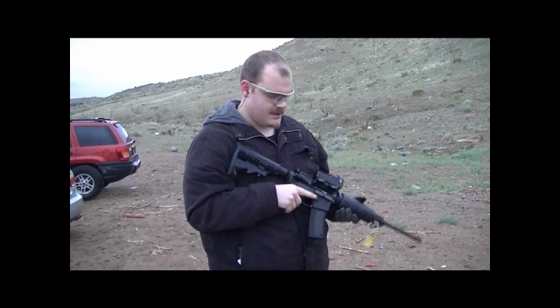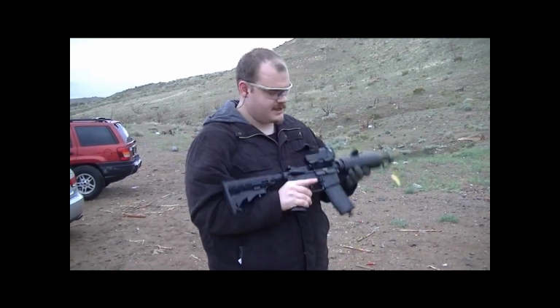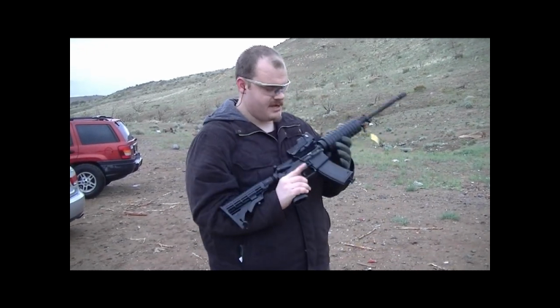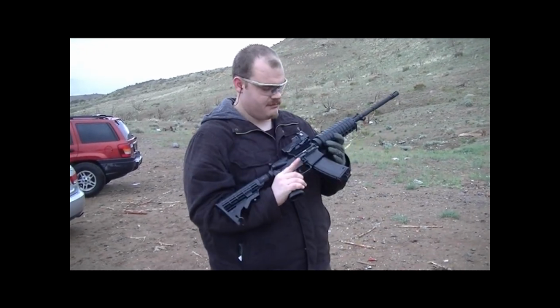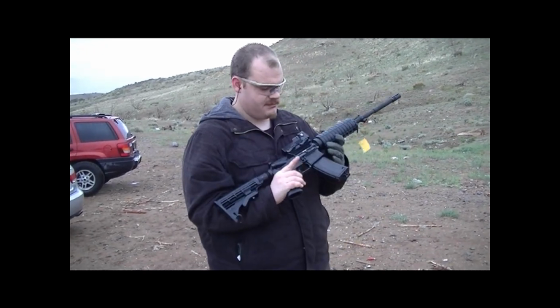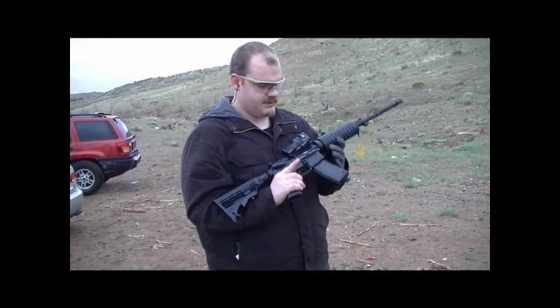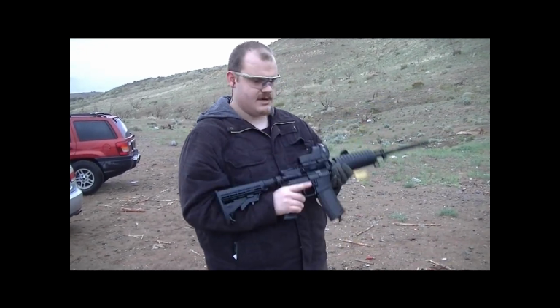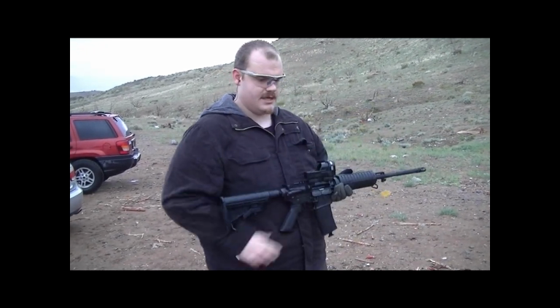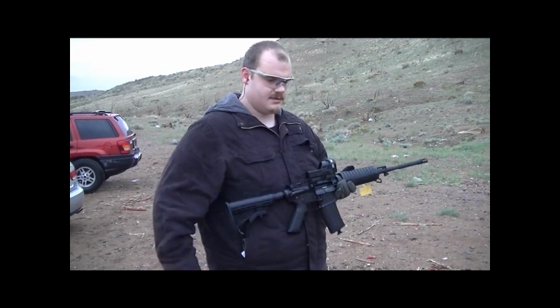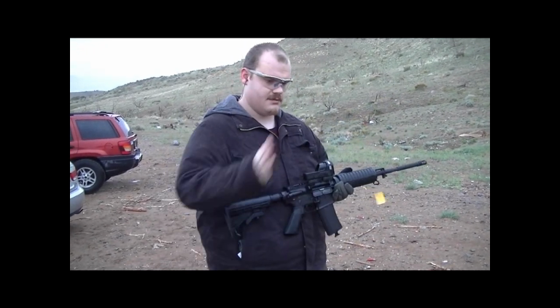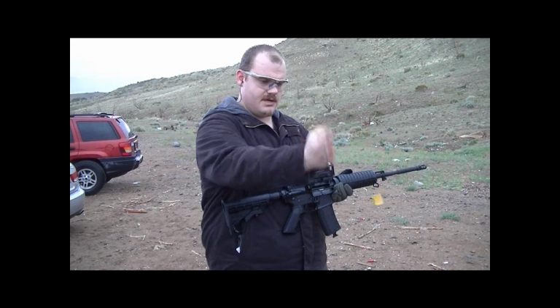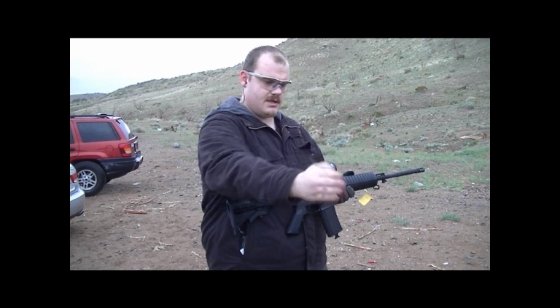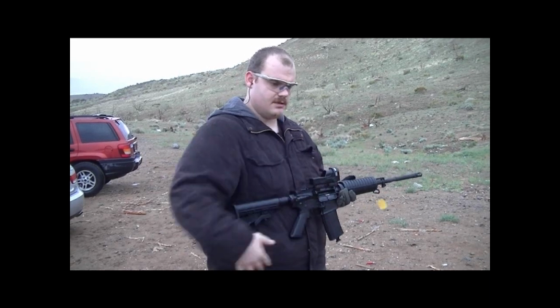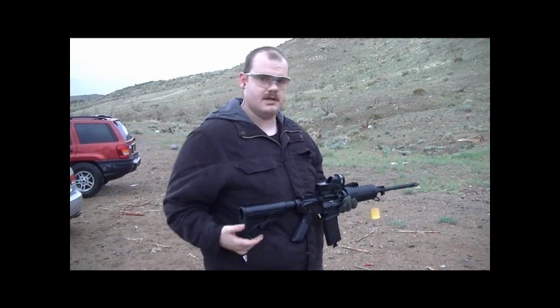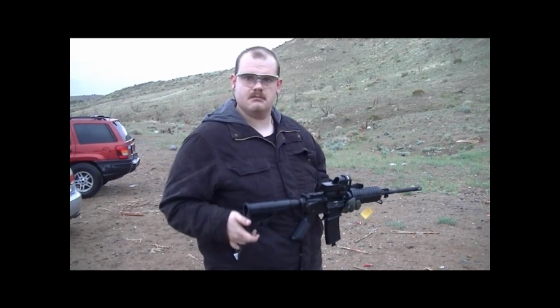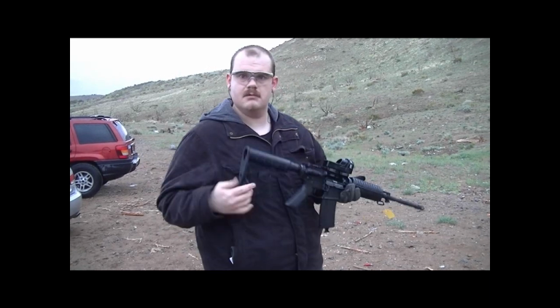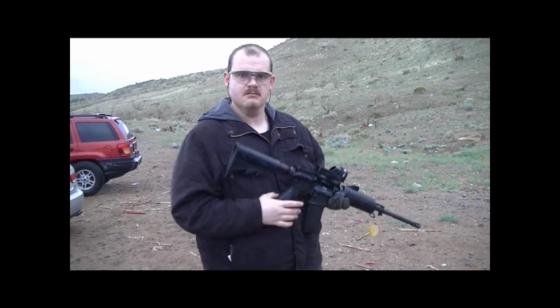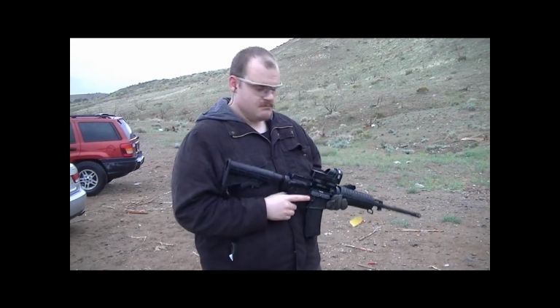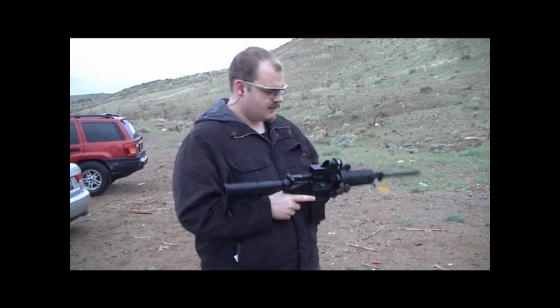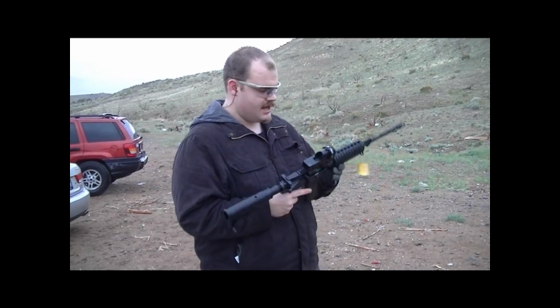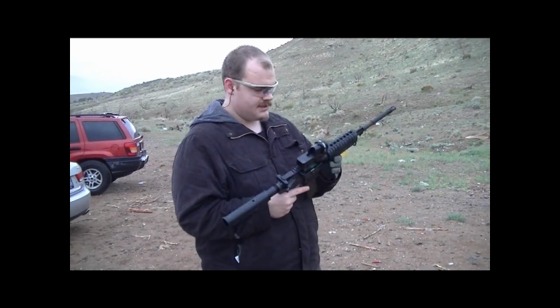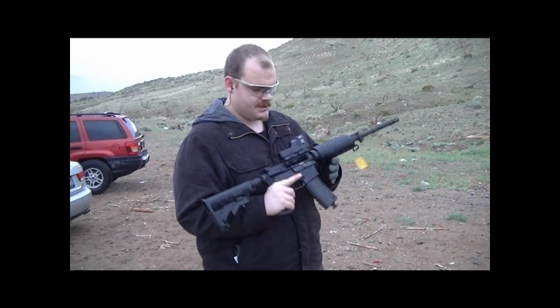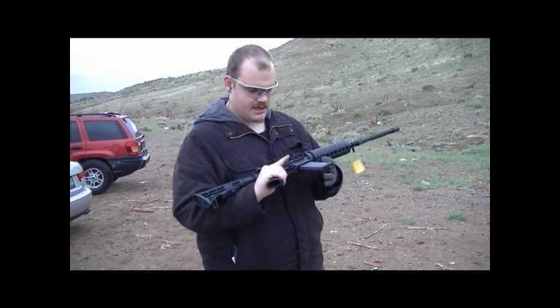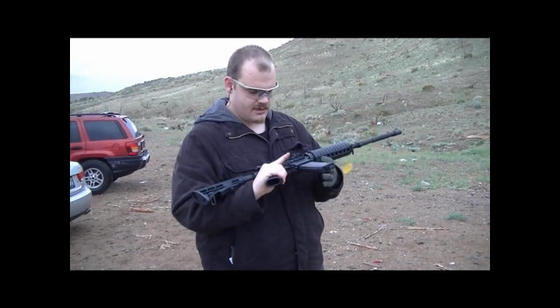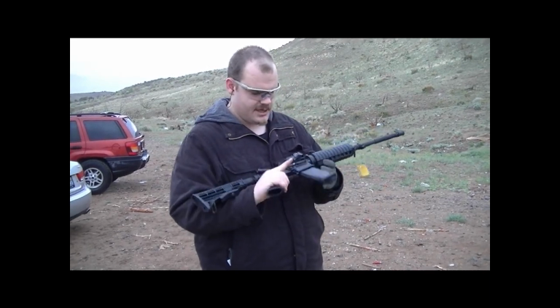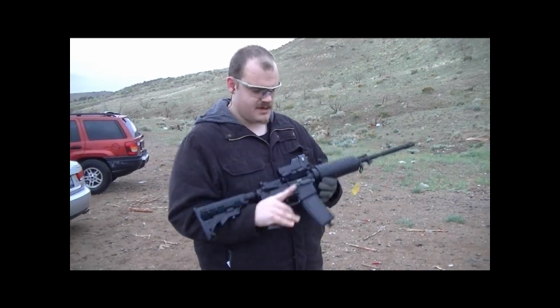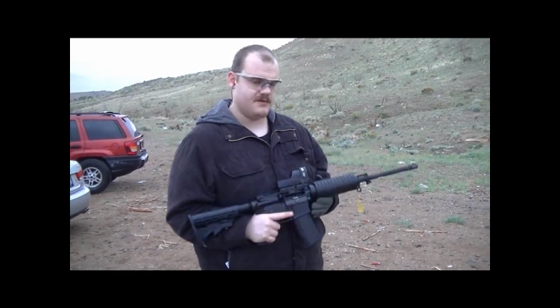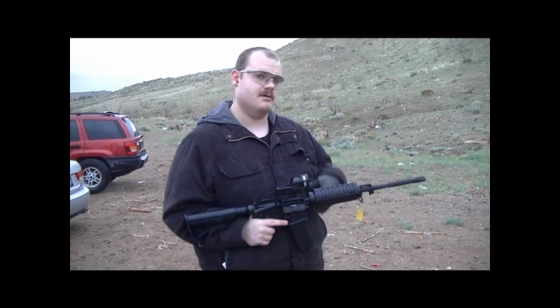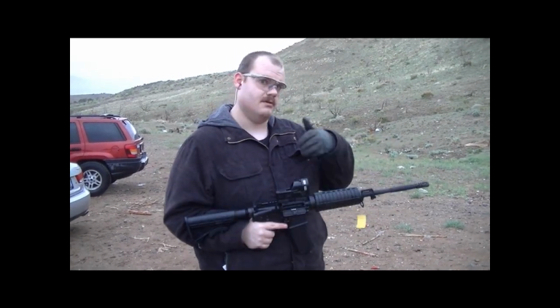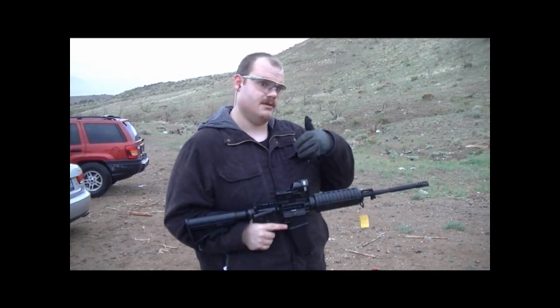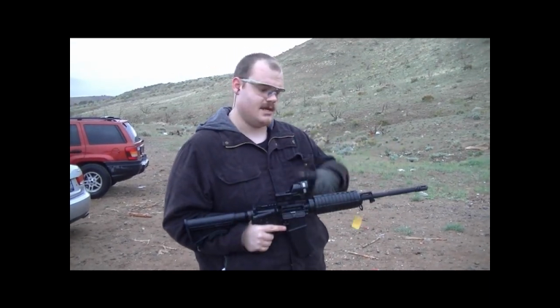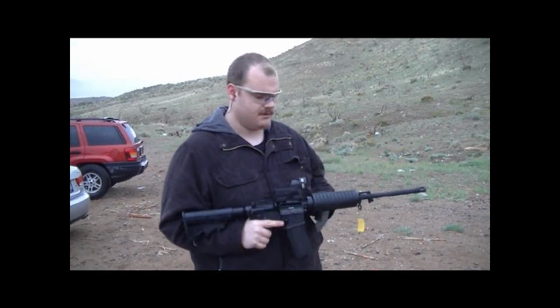That was a lot better. That was directly out to 3 o'clock, it looked like. Alrighty, so there you go — H-Buffer, good thing.